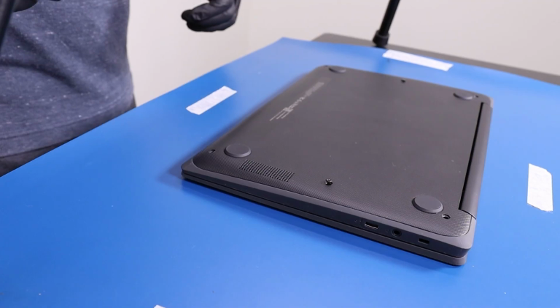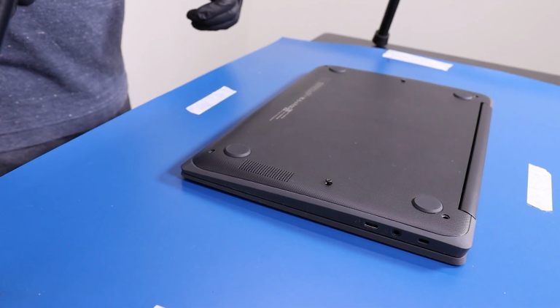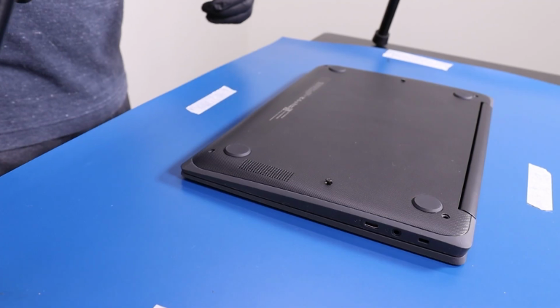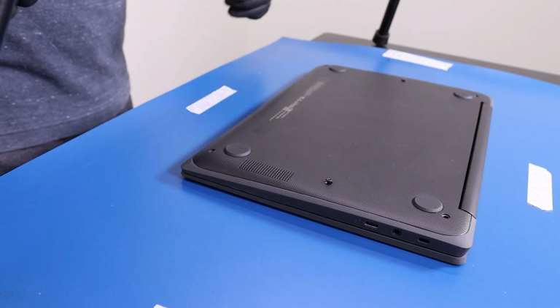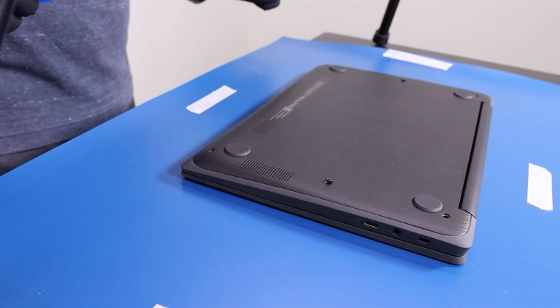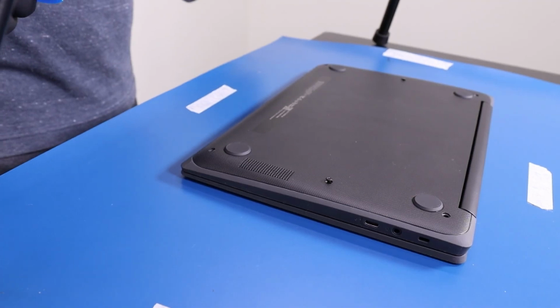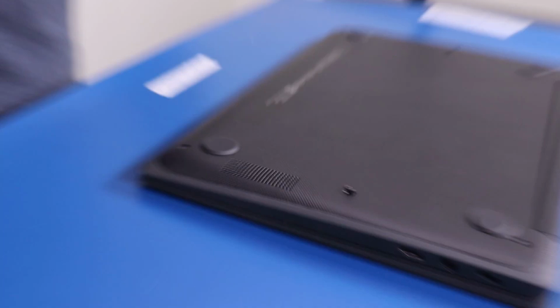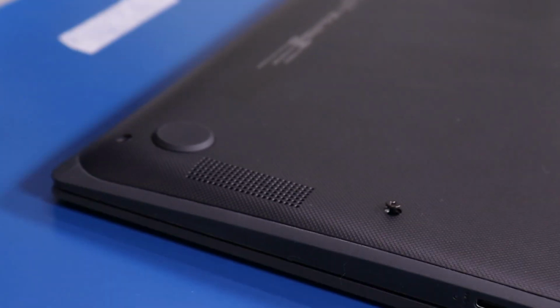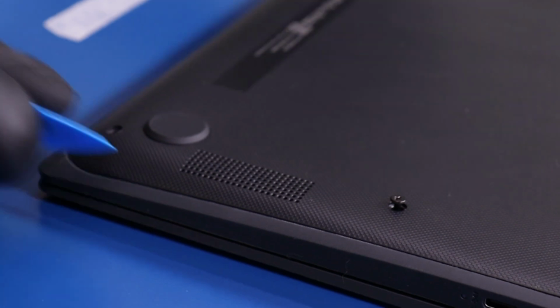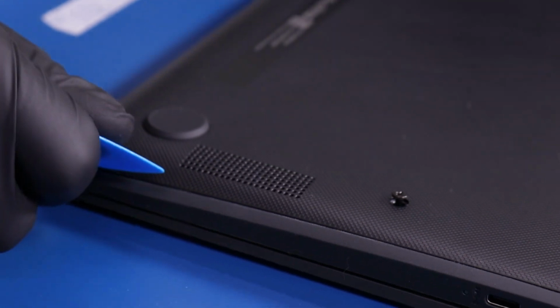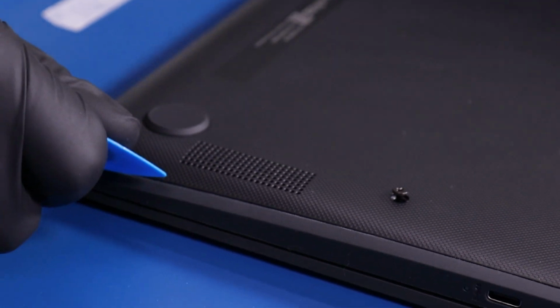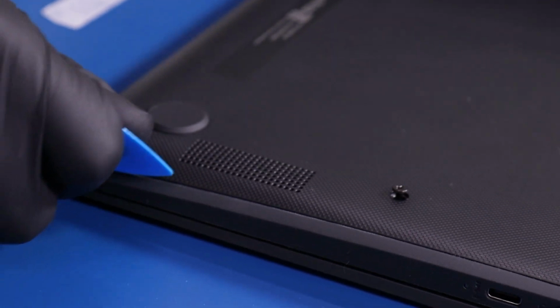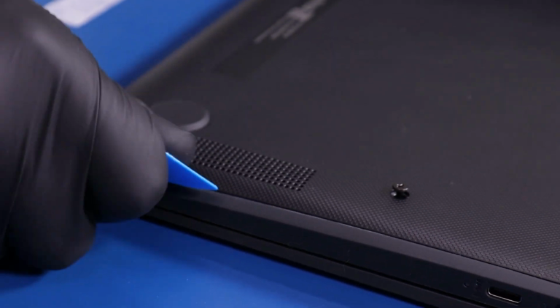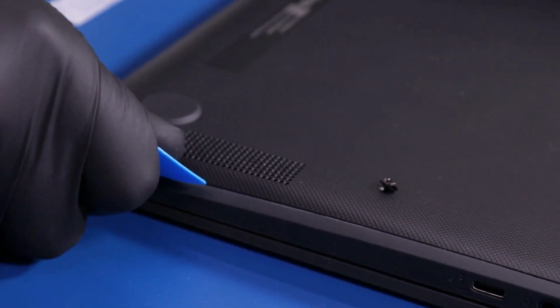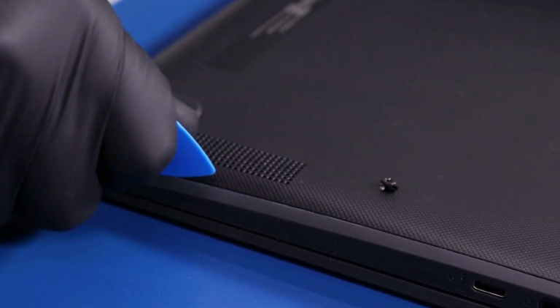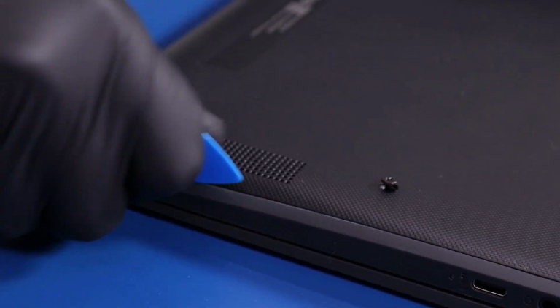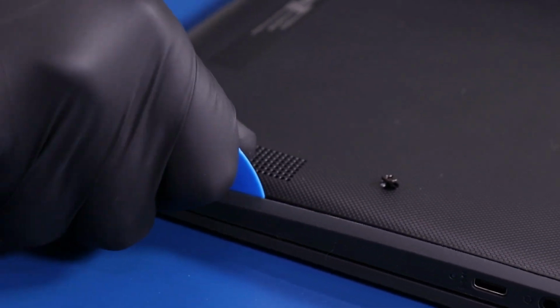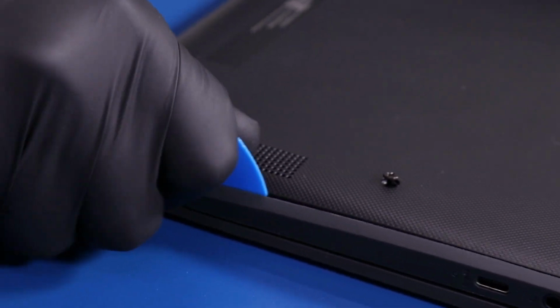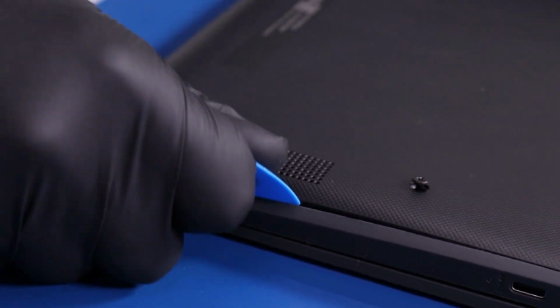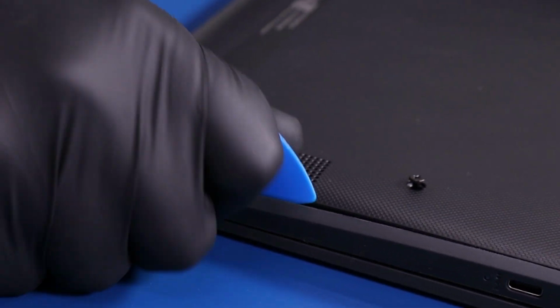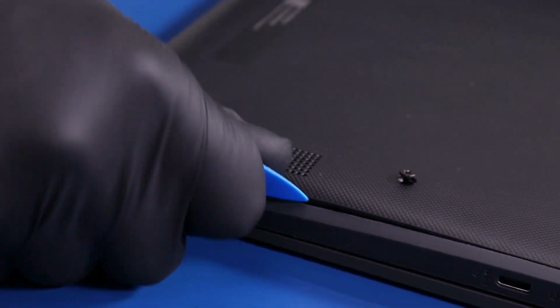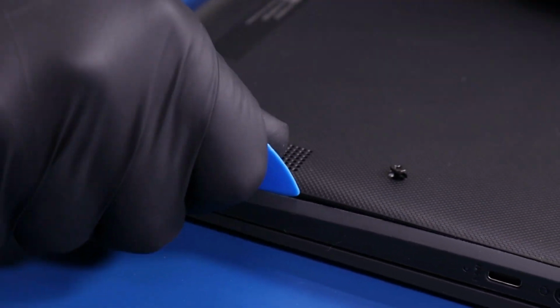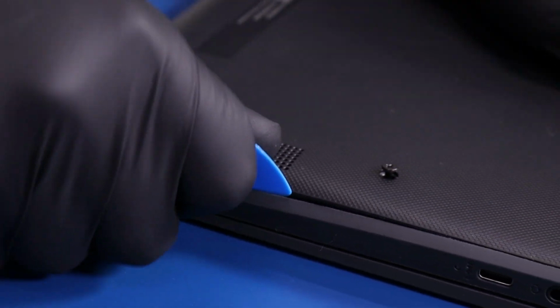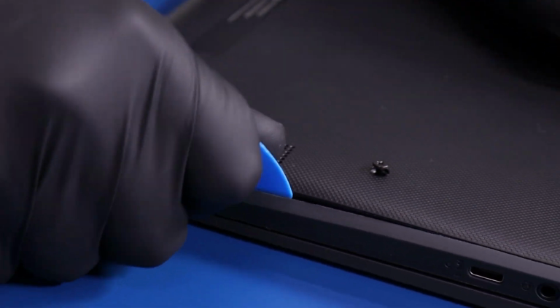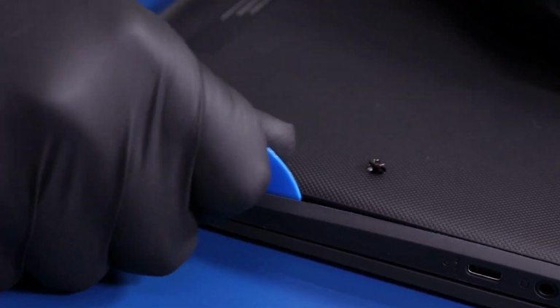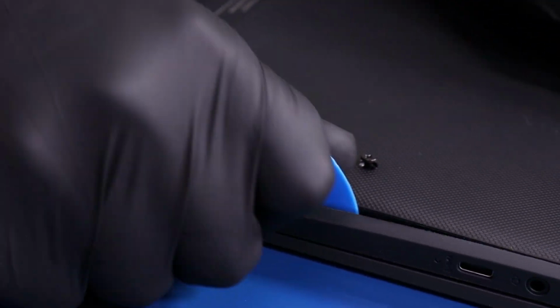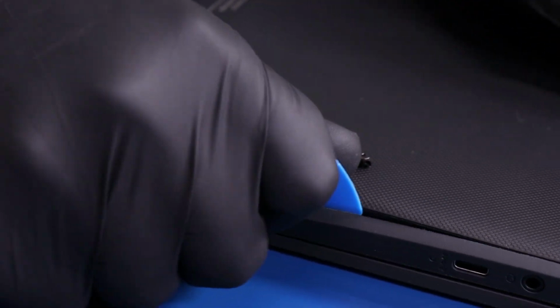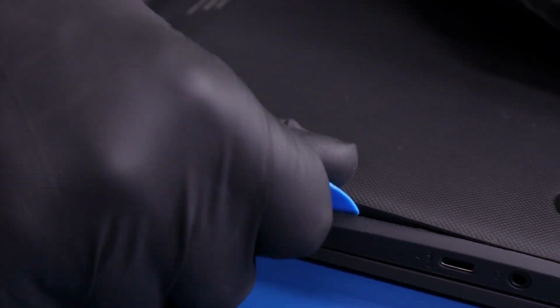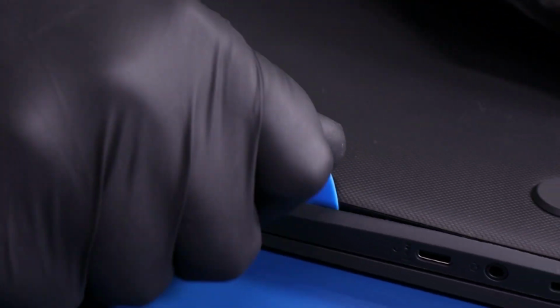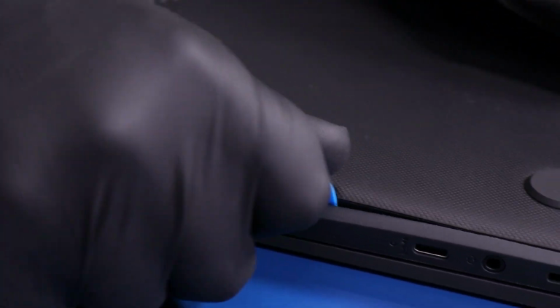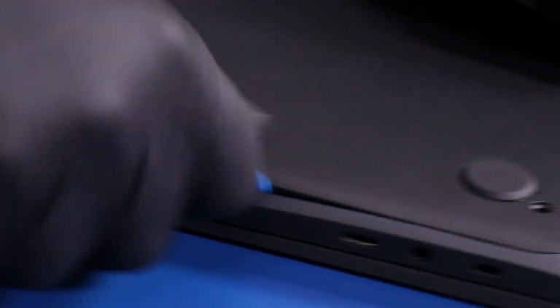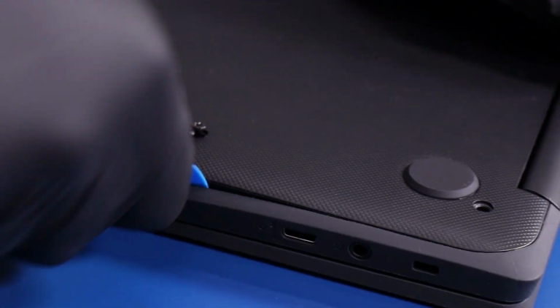Gently insert the opener pick between the bottom cover and the palm rest and slide along the edges to pop the bottom cover free.